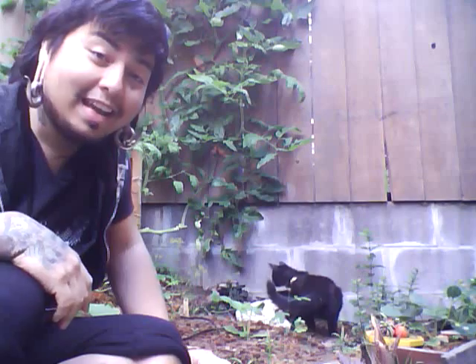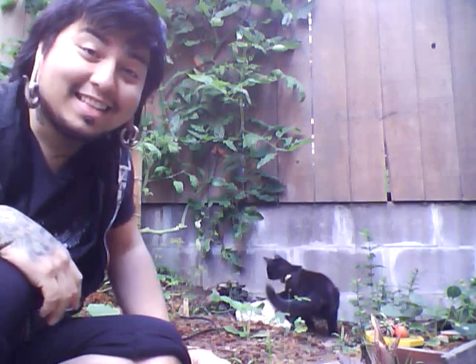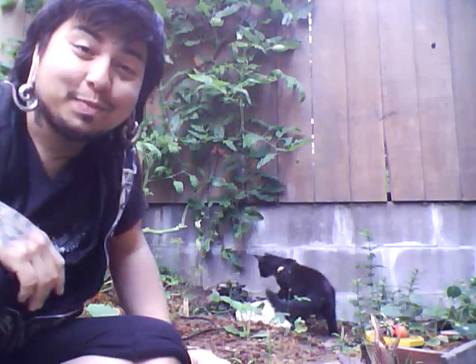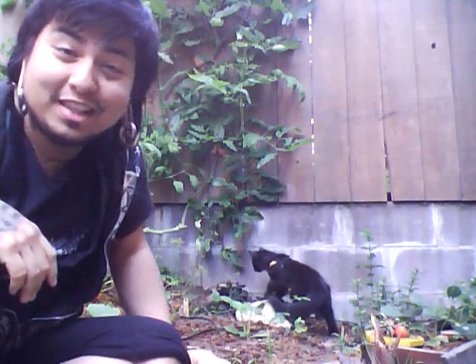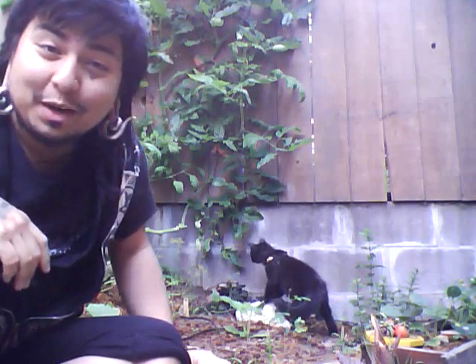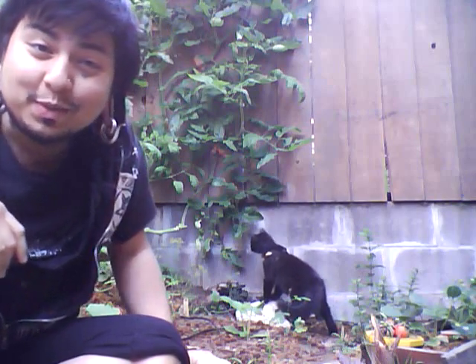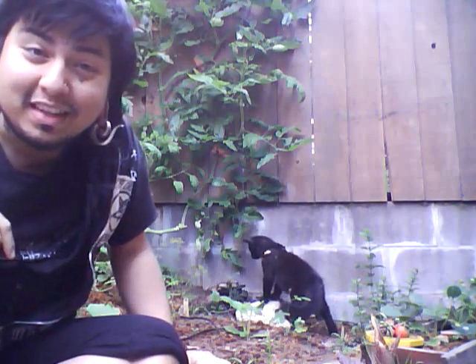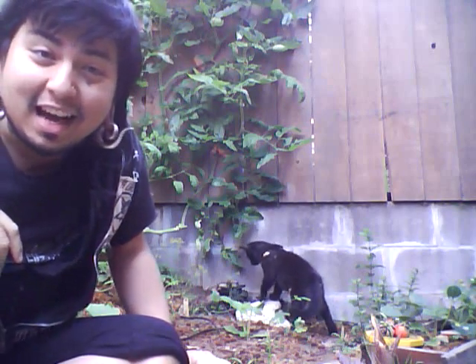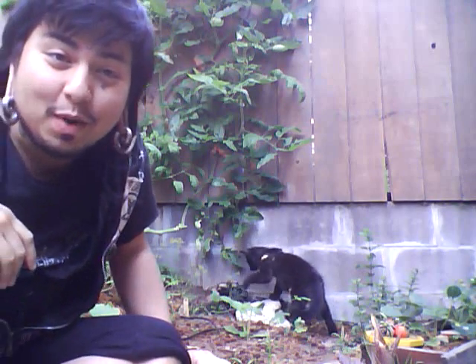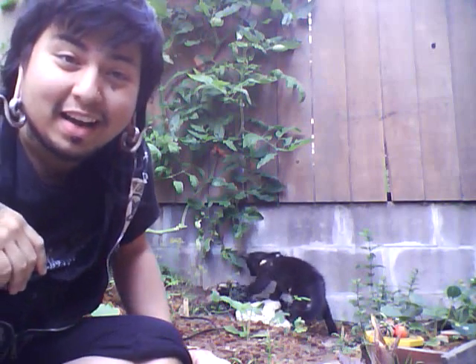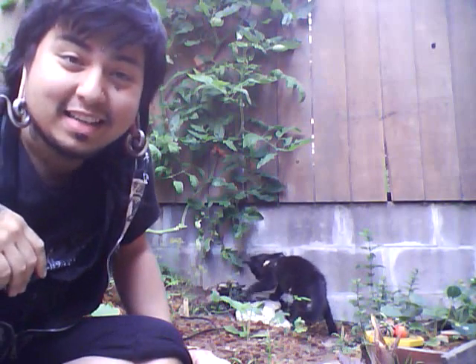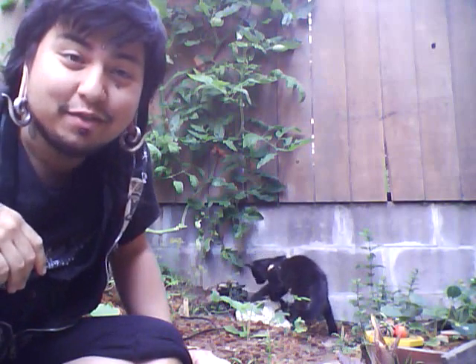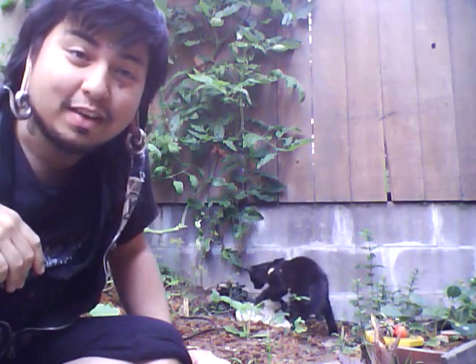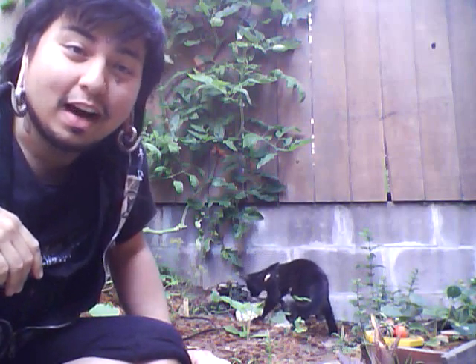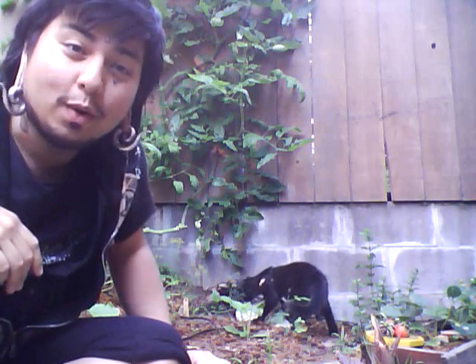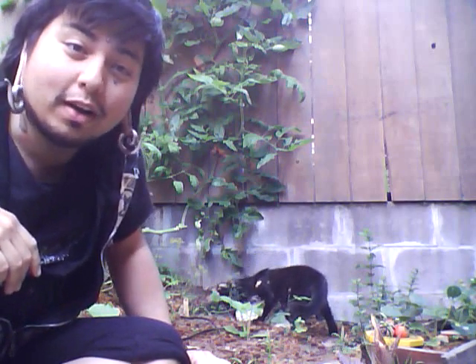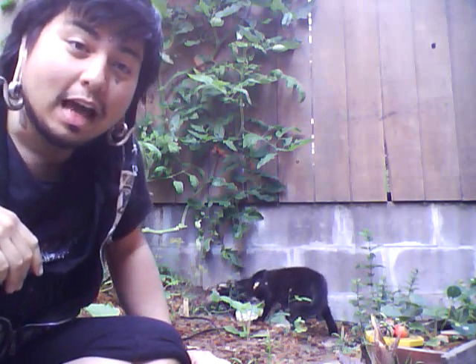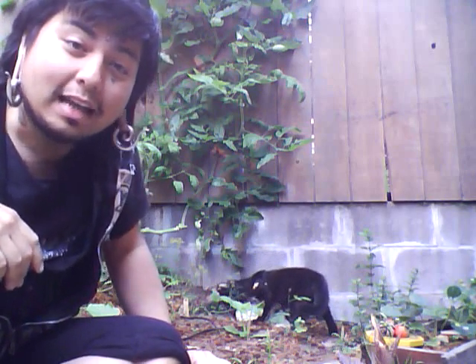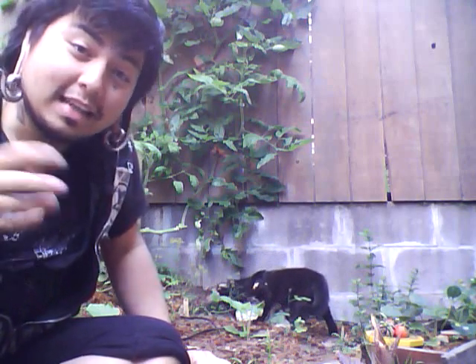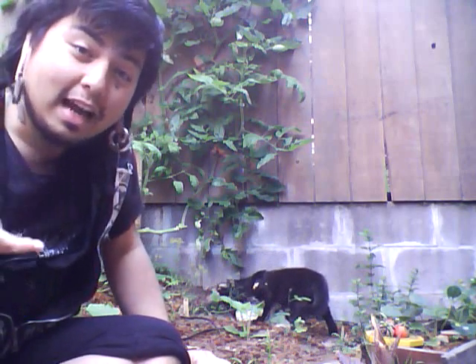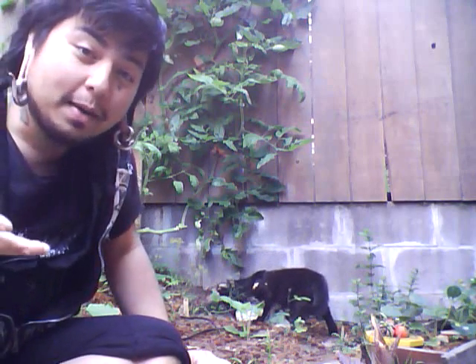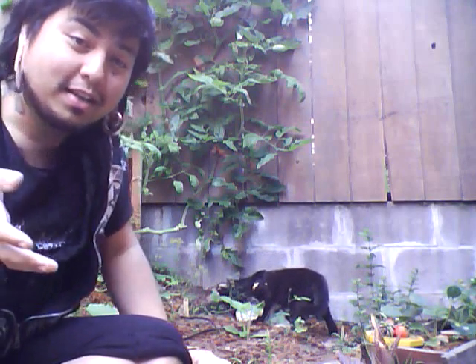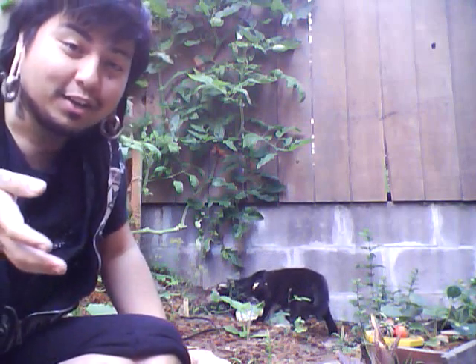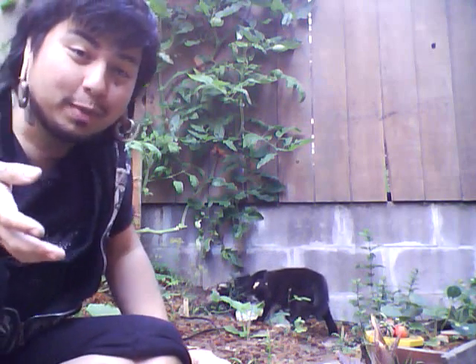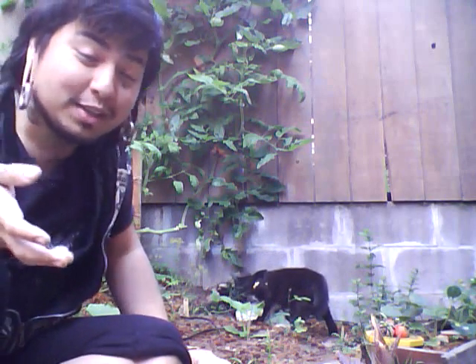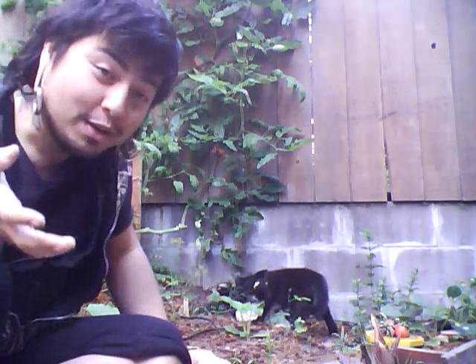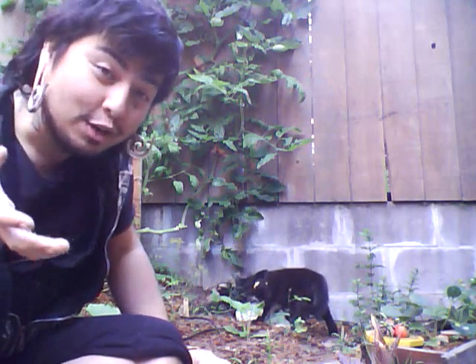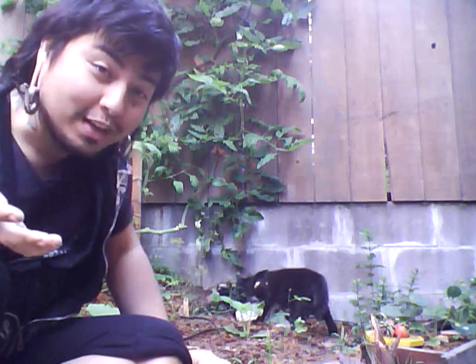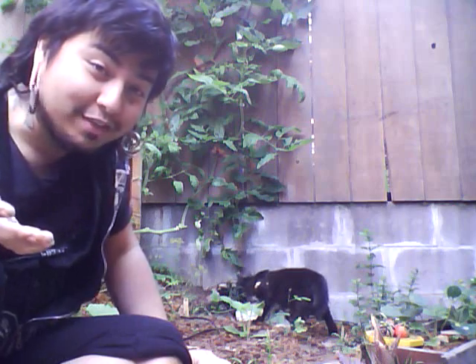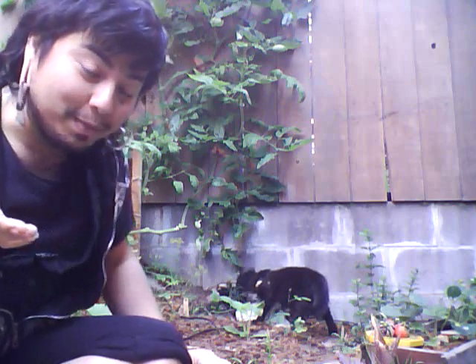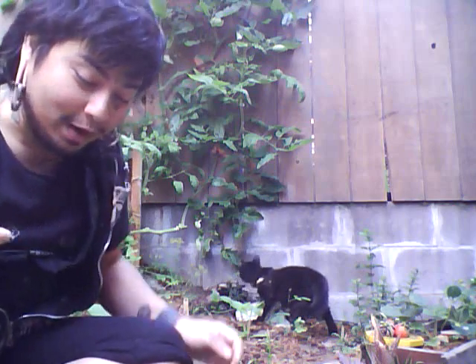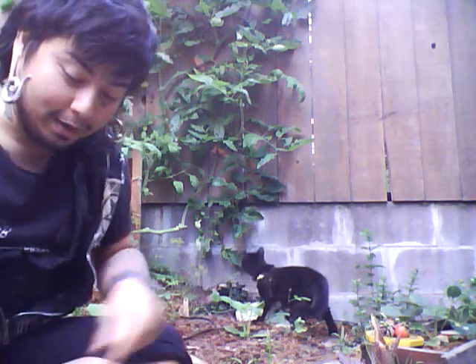Hey, this is Prince Cyrus with DIYSF.org, and today I'm going to talk to you about some mushrooms that I found in my garden.